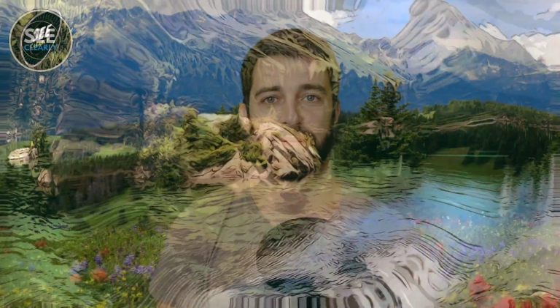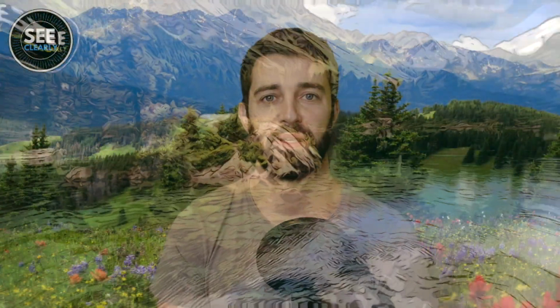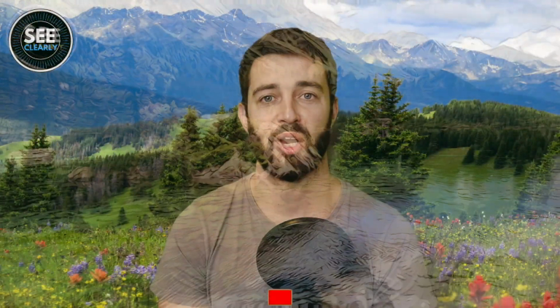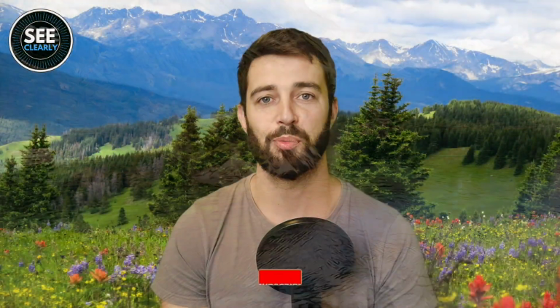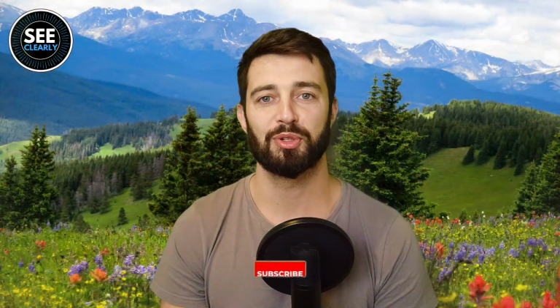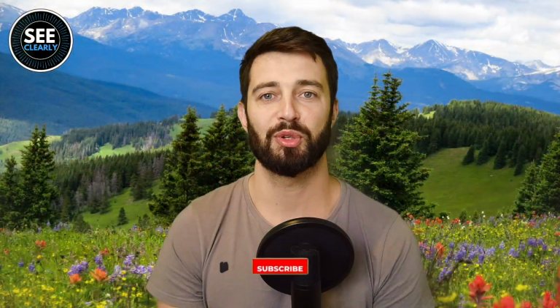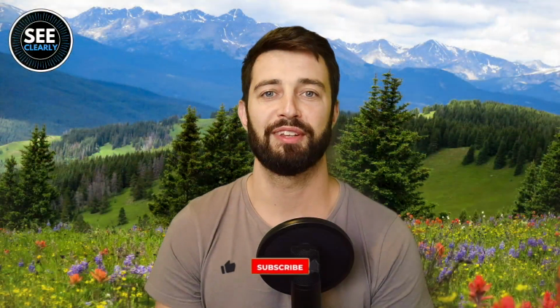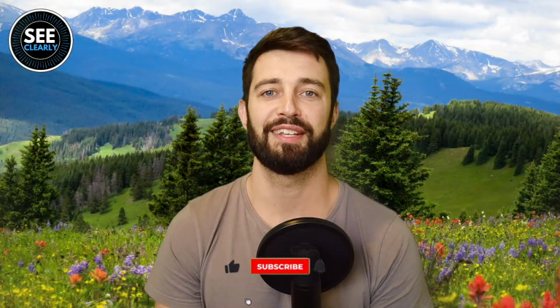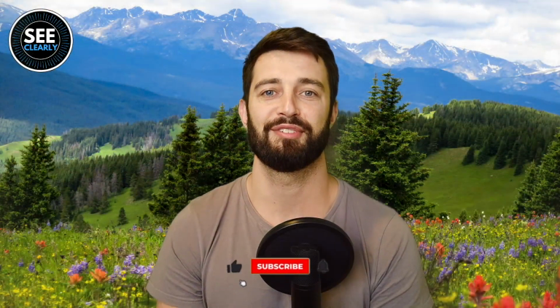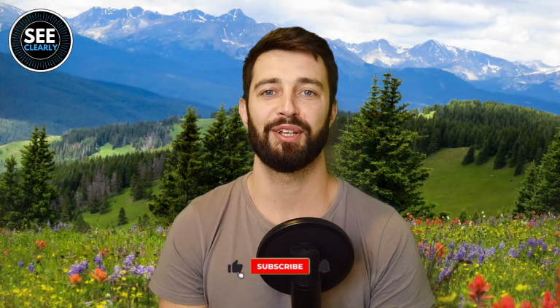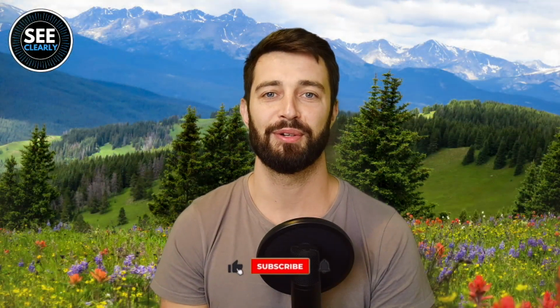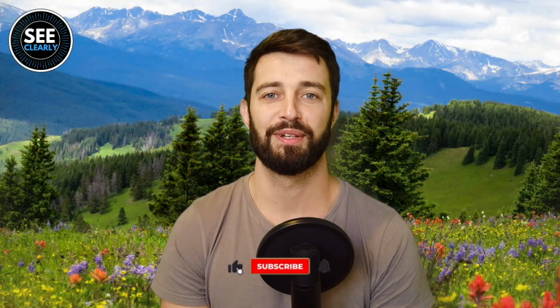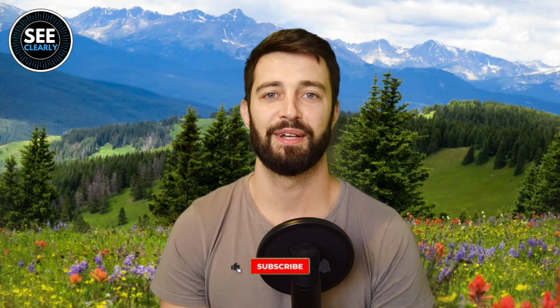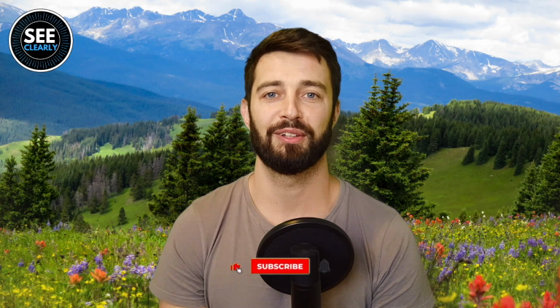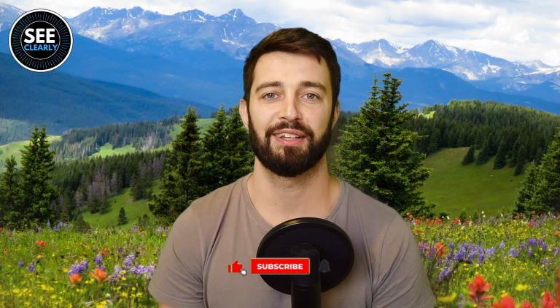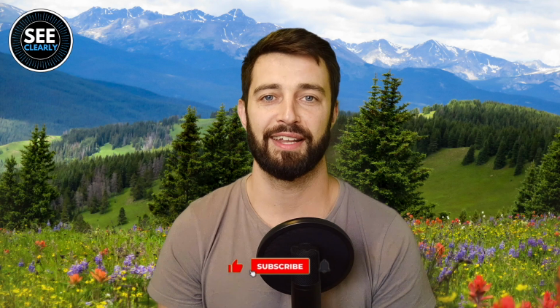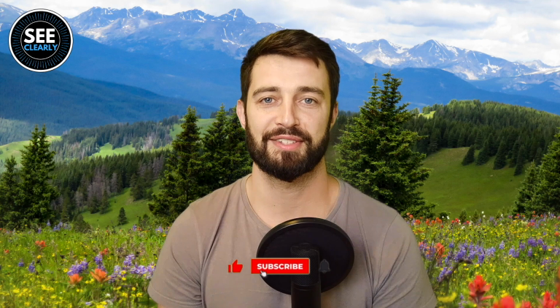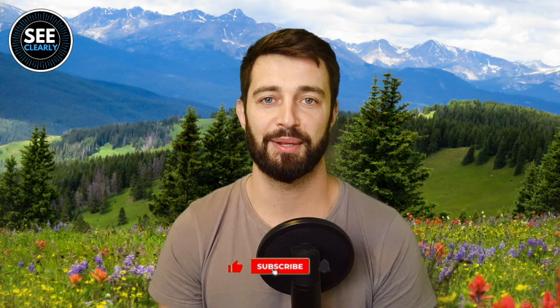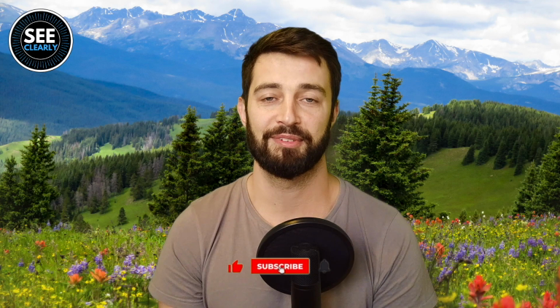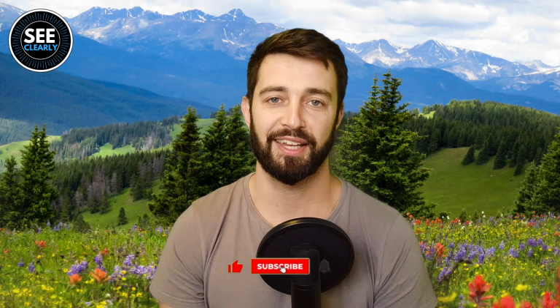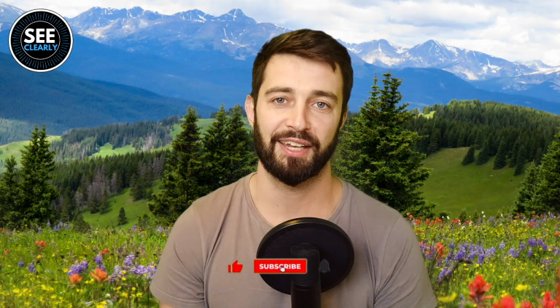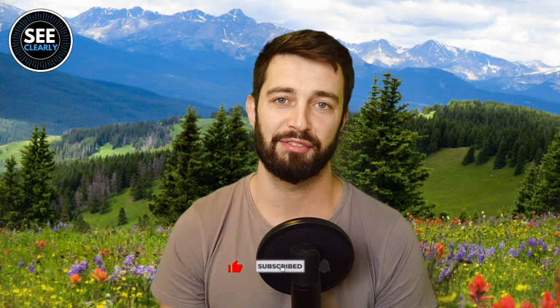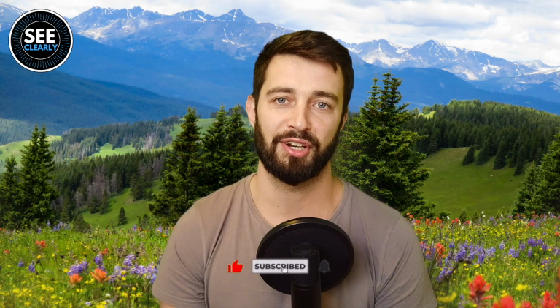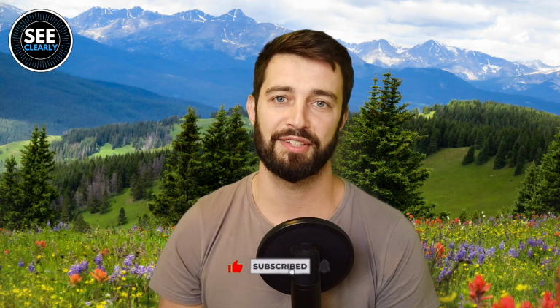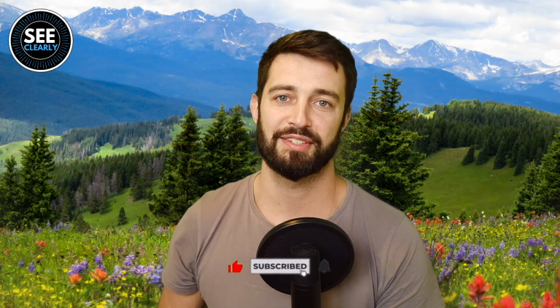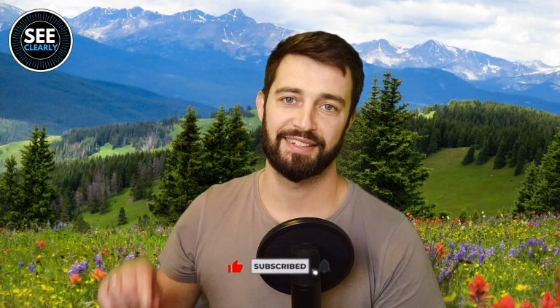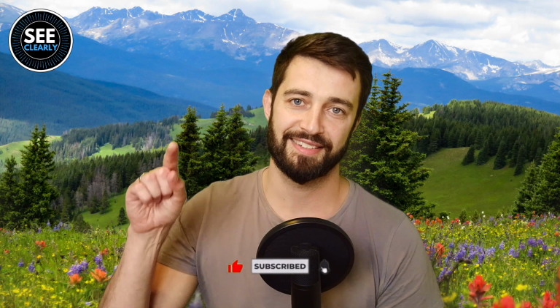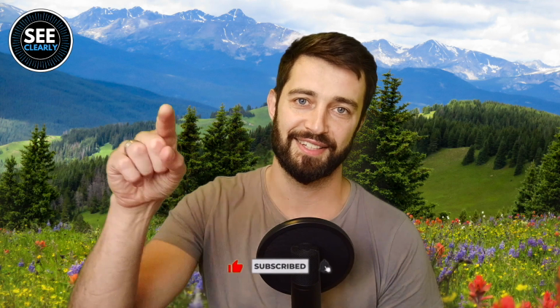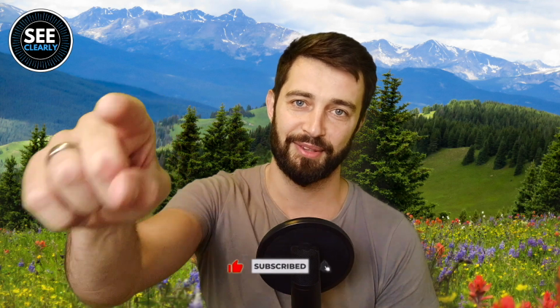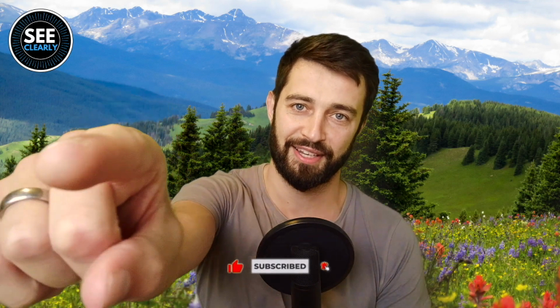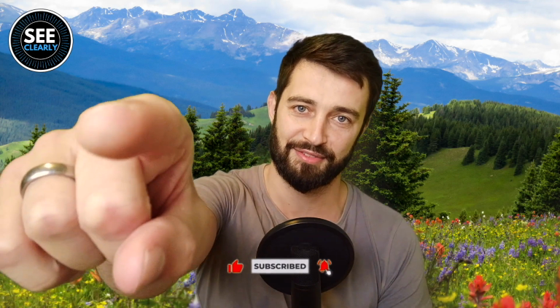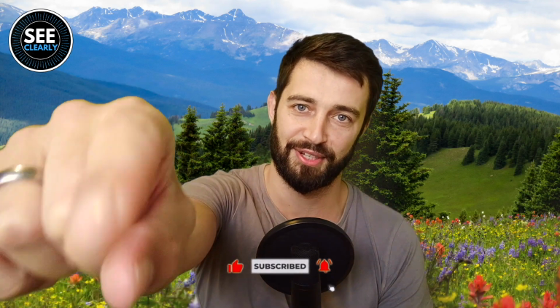I hope you enjoyed today's video. Until the next time, take care of your eyes and see you in the next video.